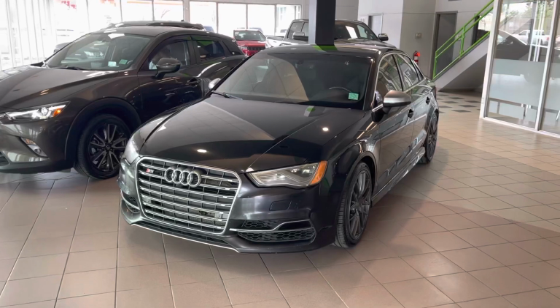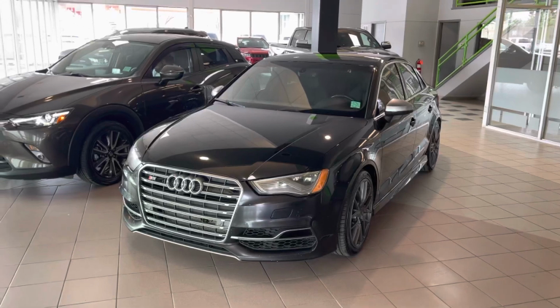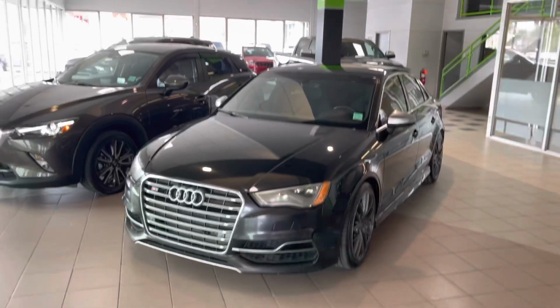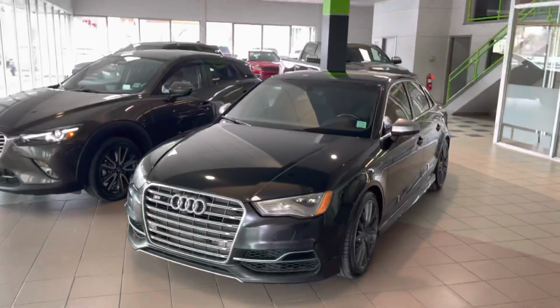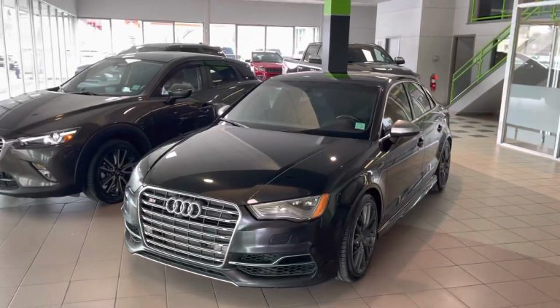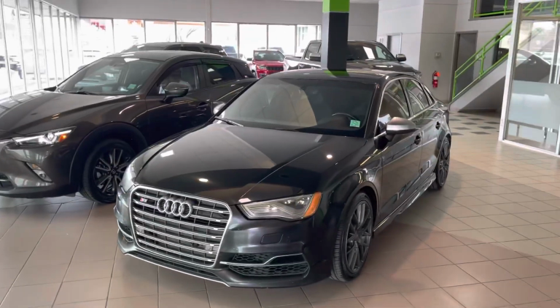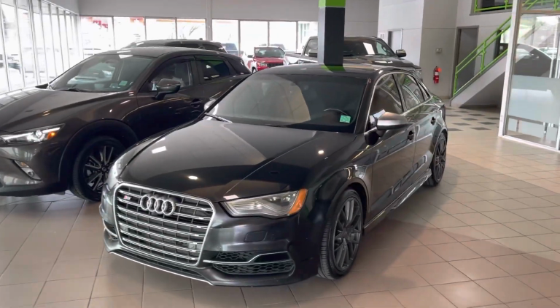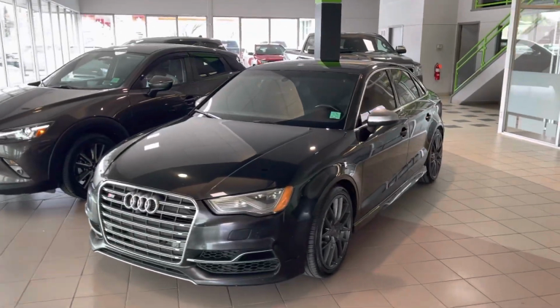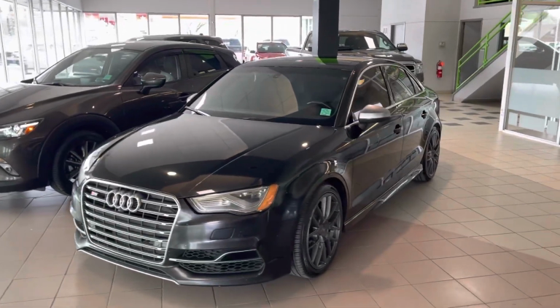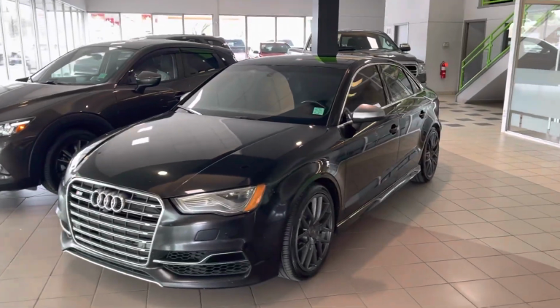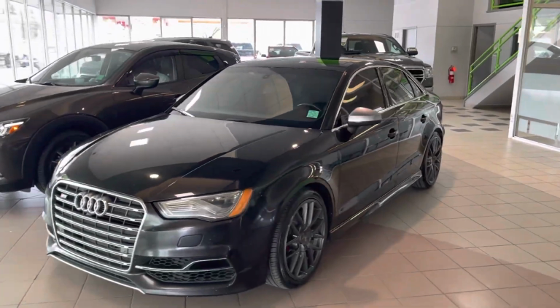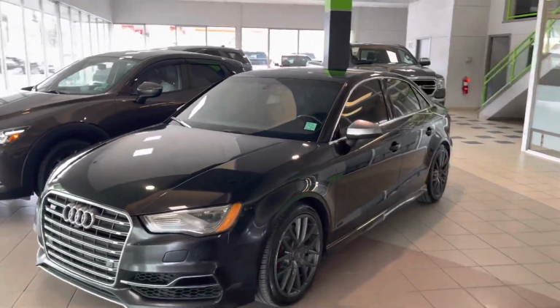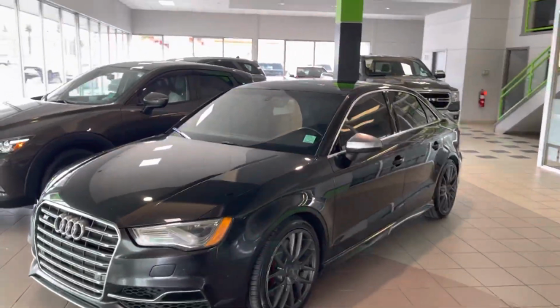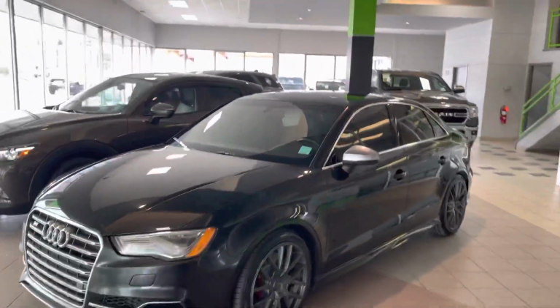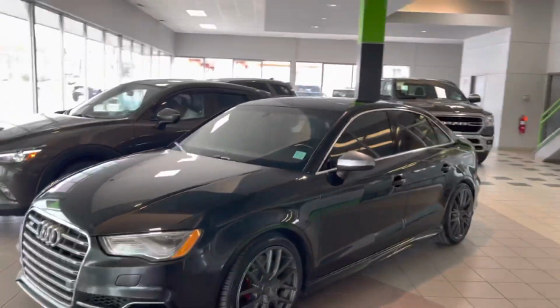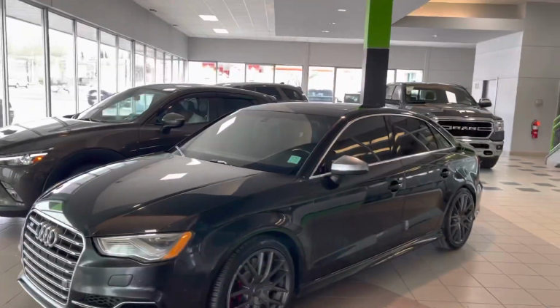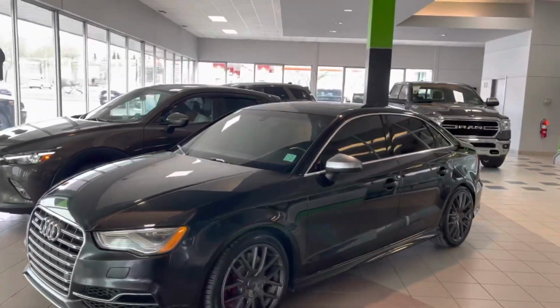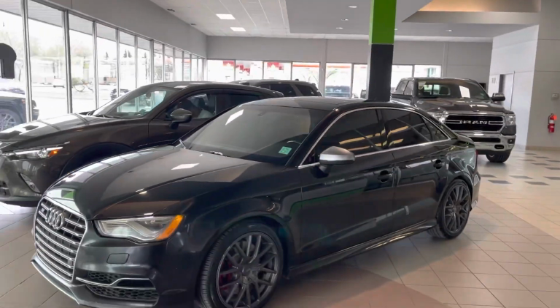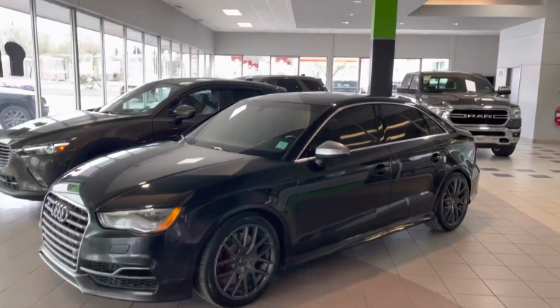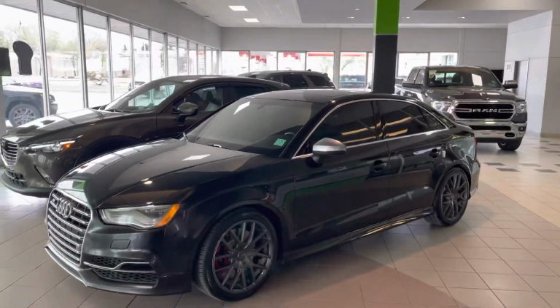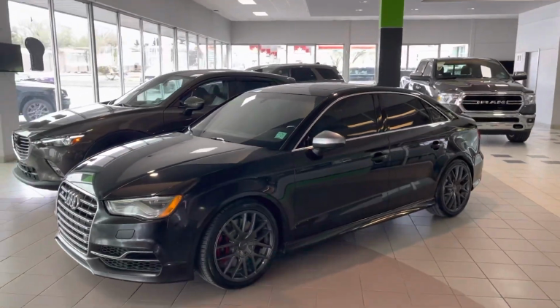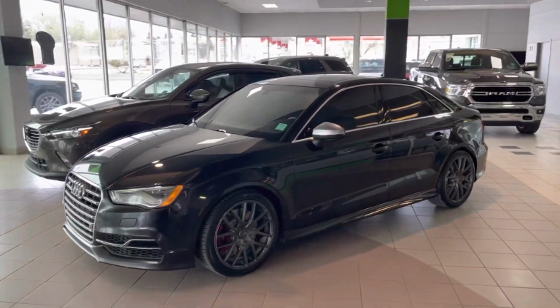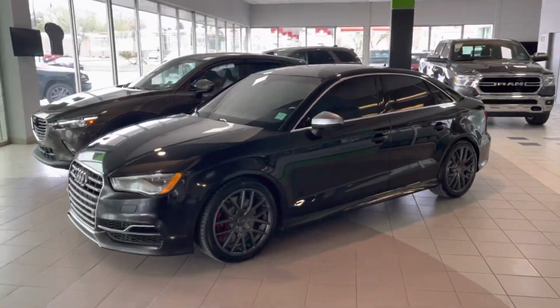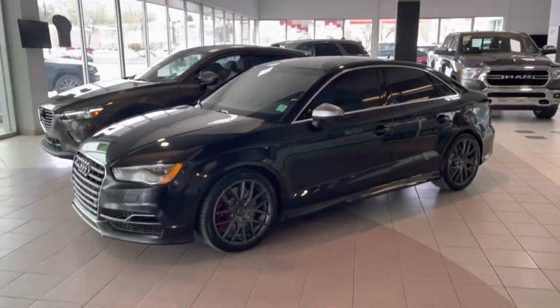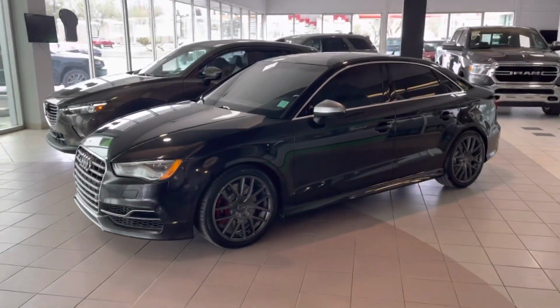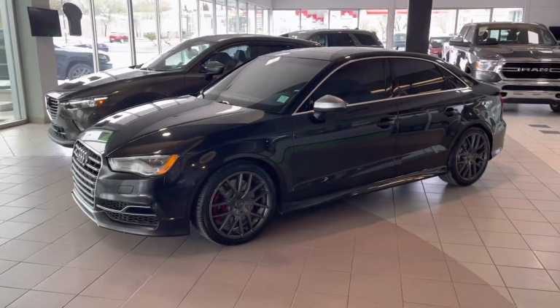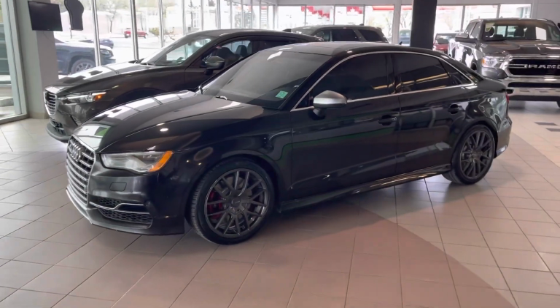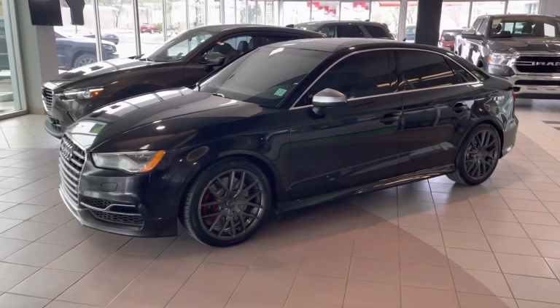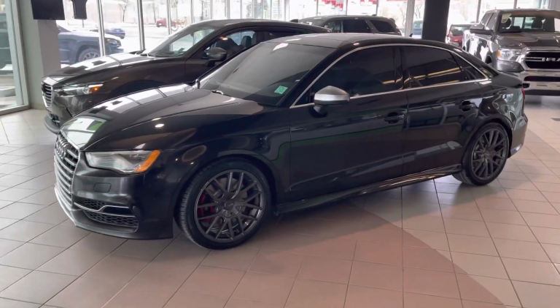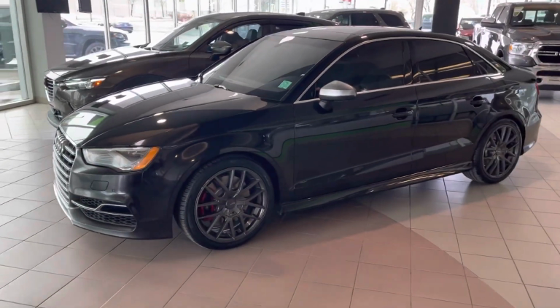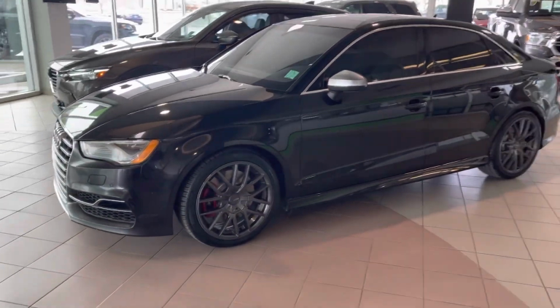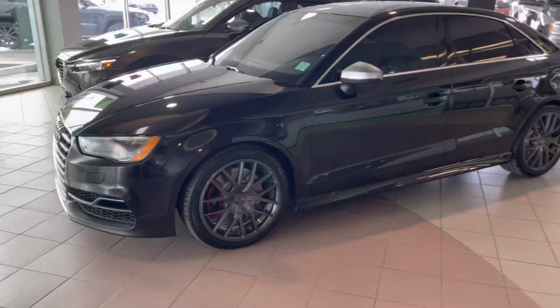Hey there, it's Adrian here from Max Auto Show with the 2016 Audi S3 Quattro.